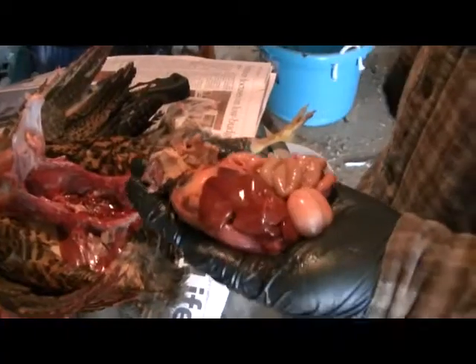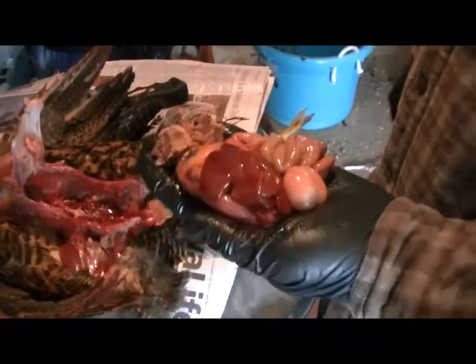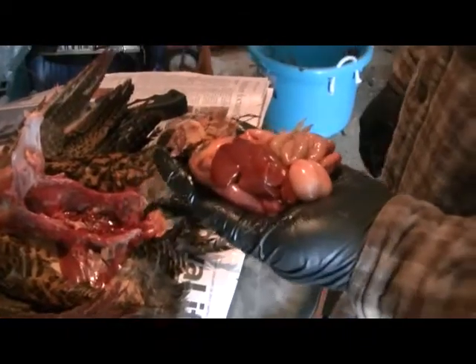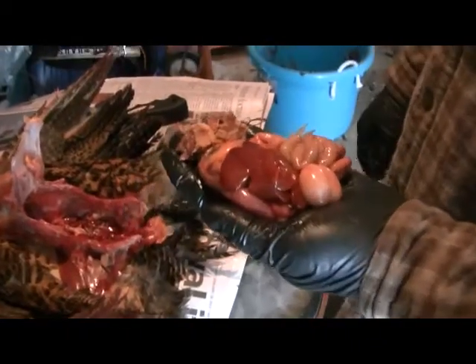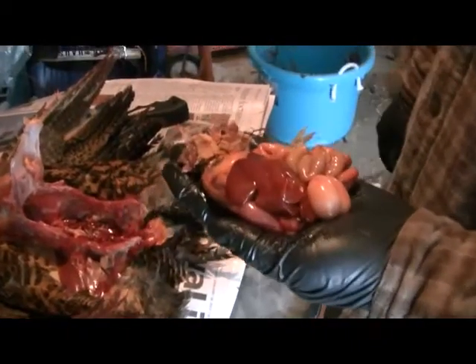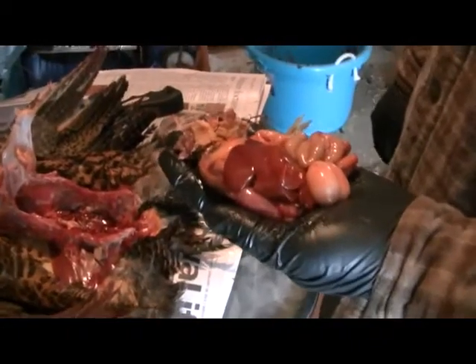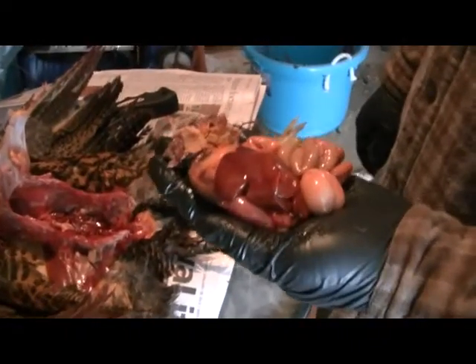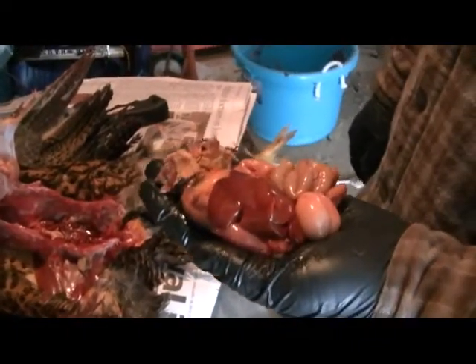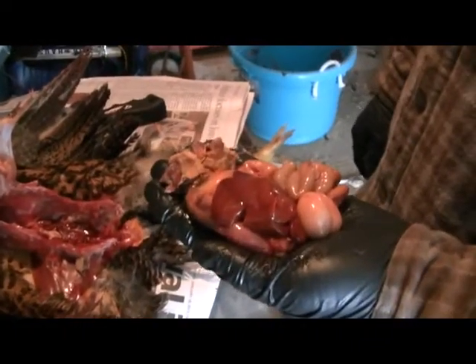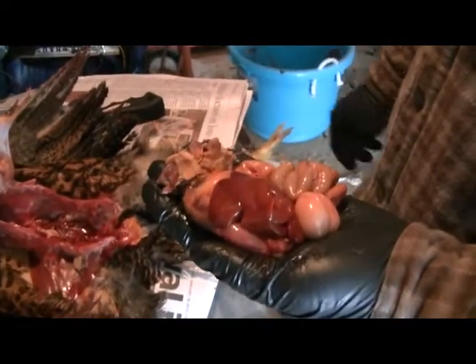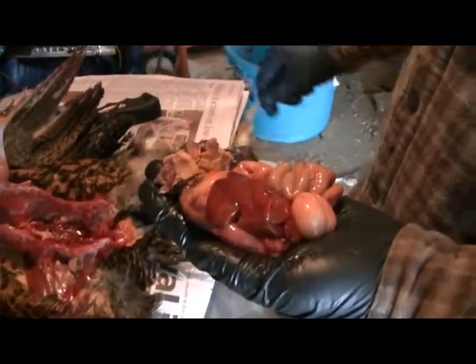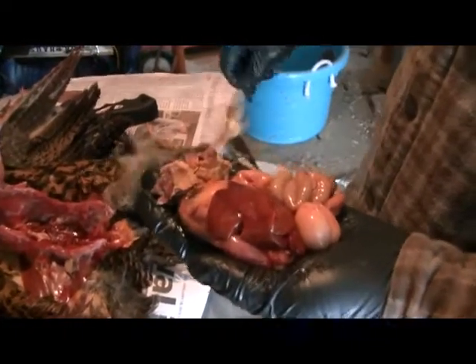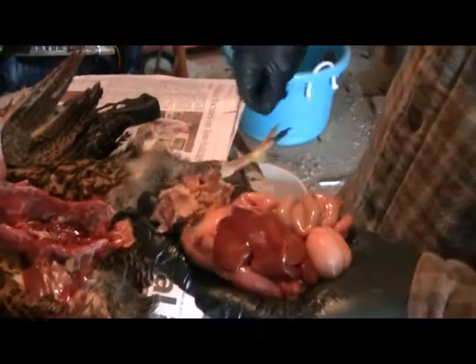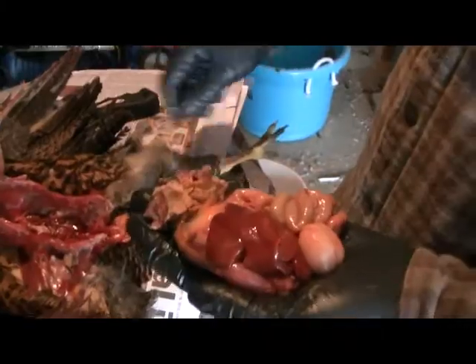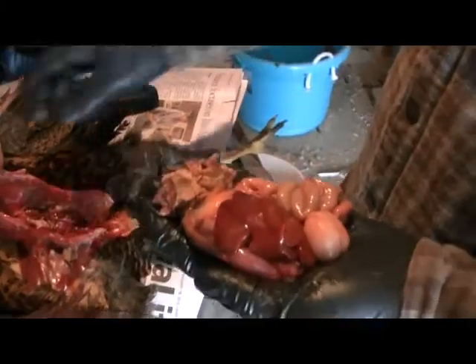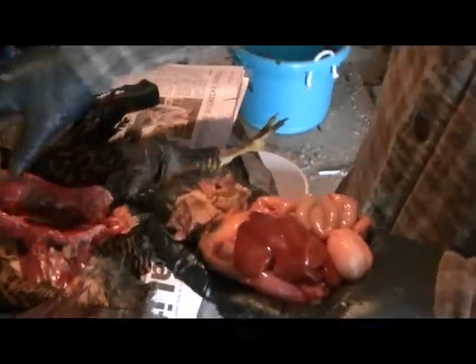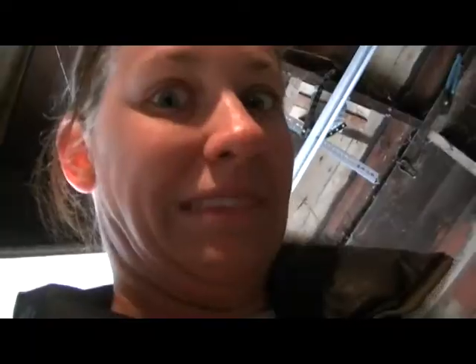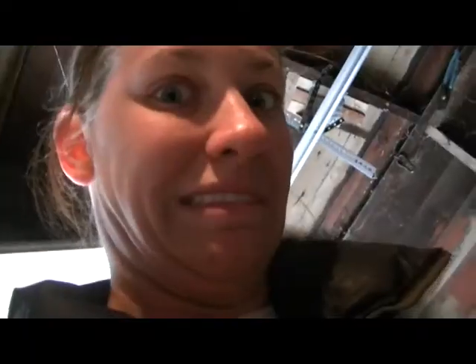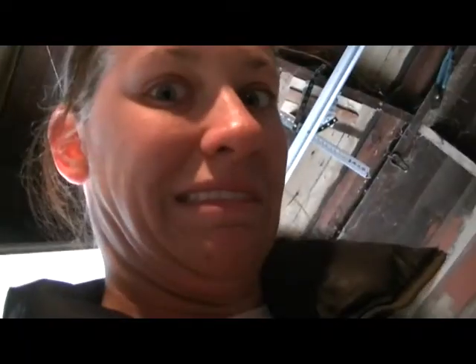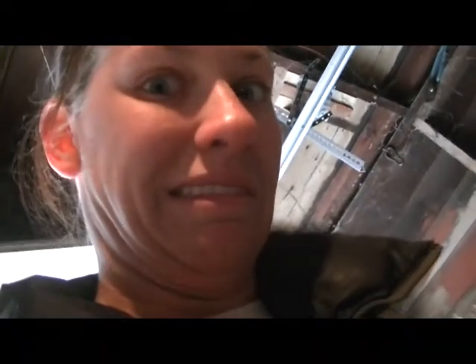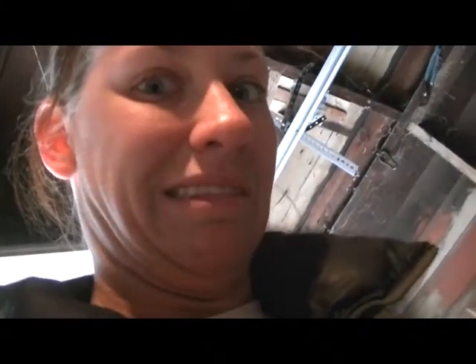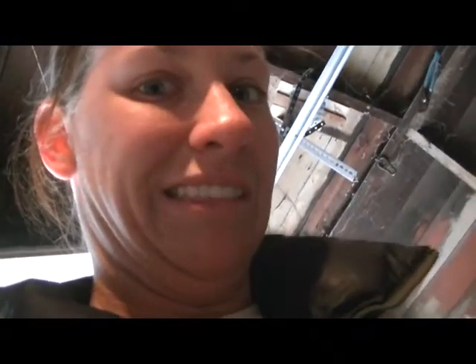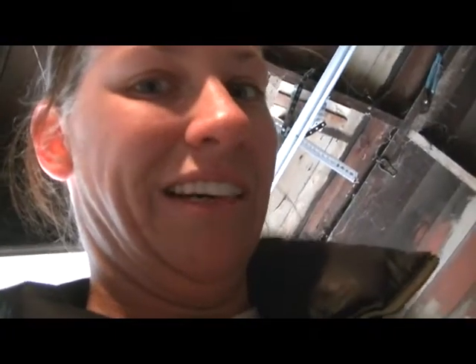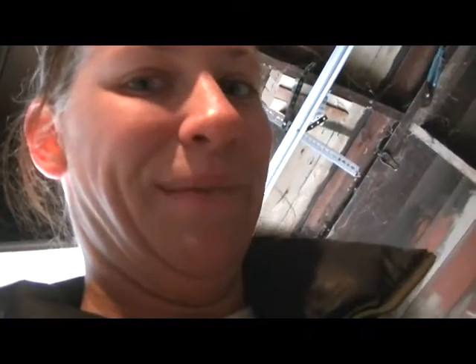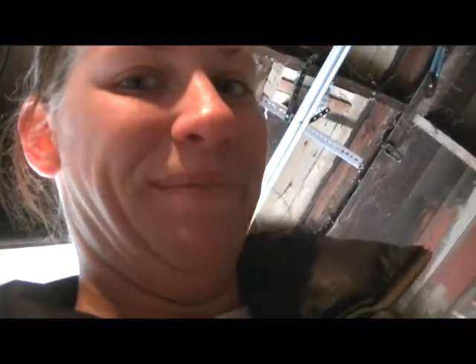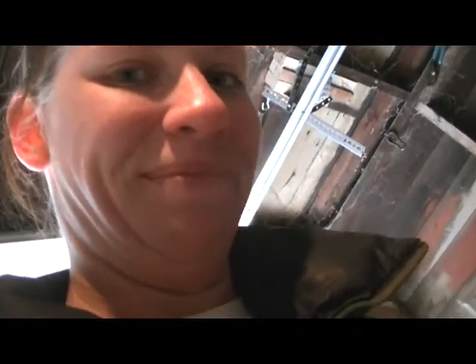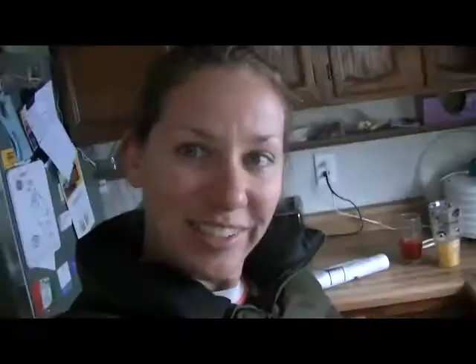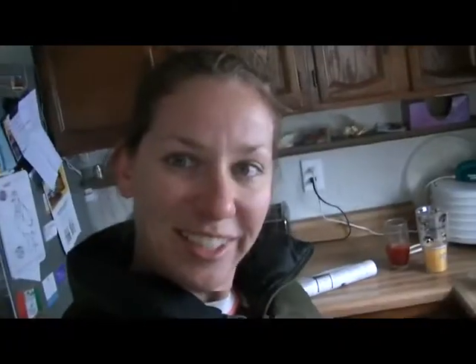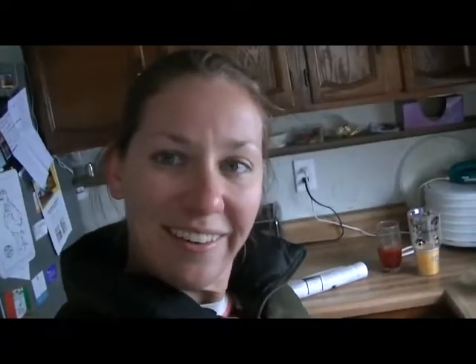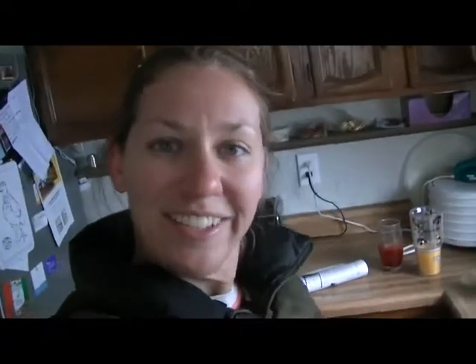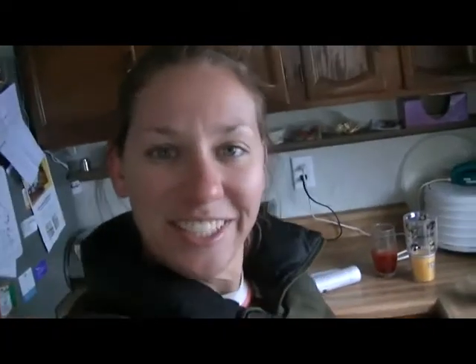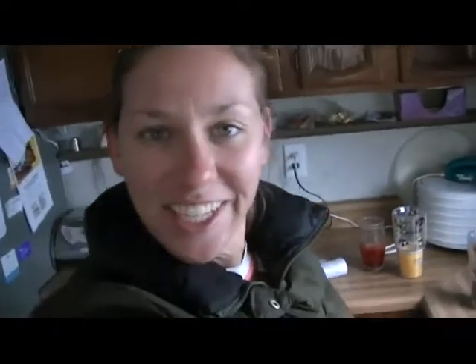Matt successfully took out the innards. Here's our first chicken.